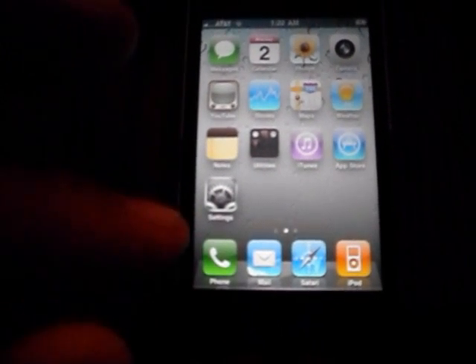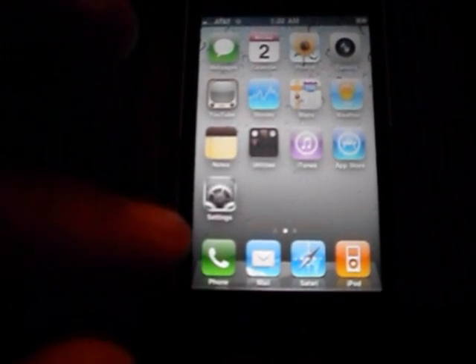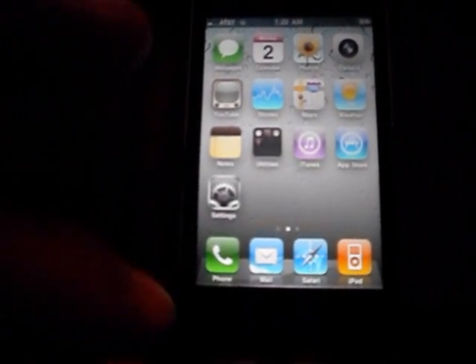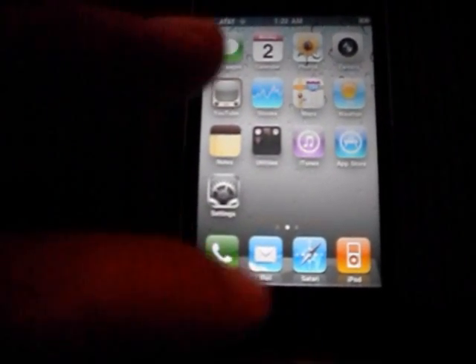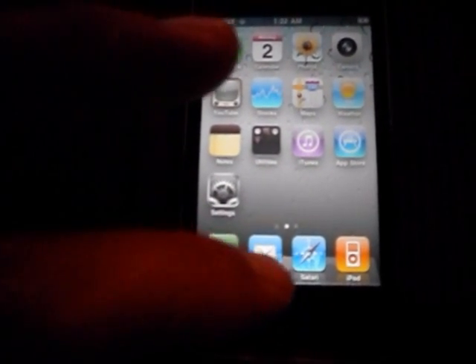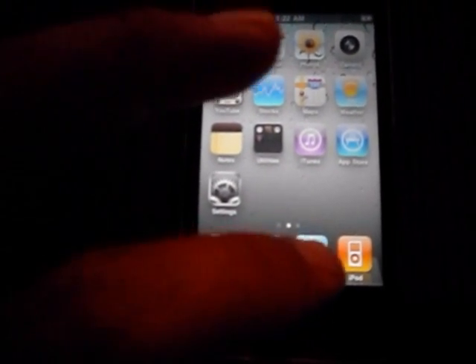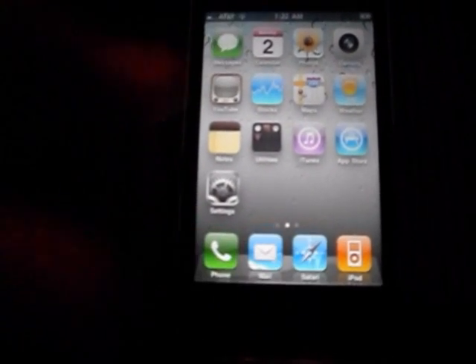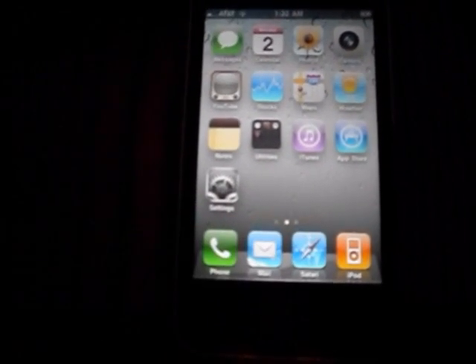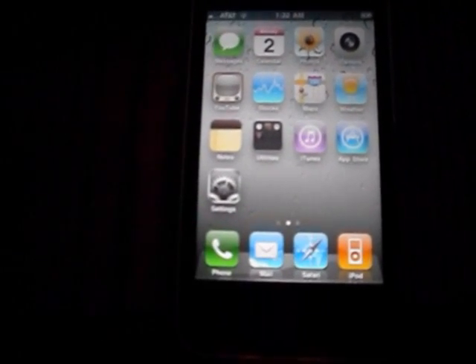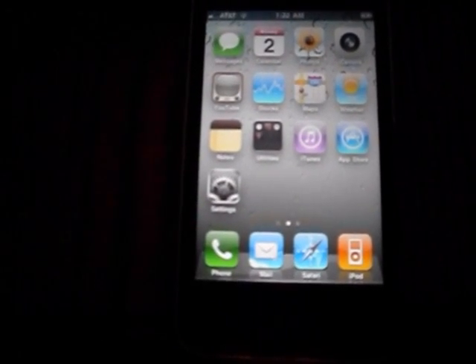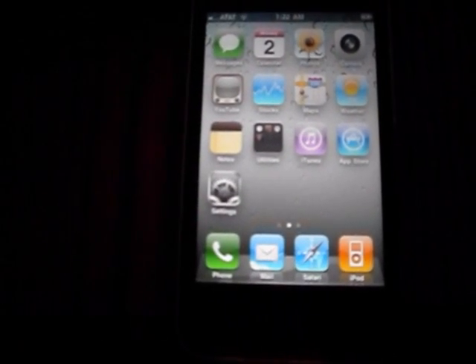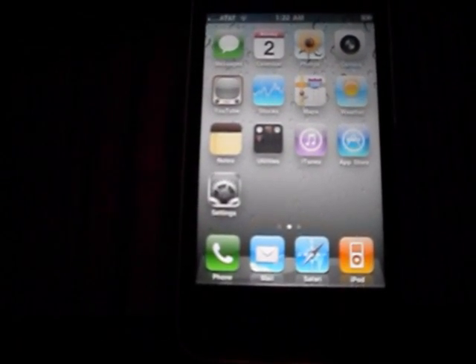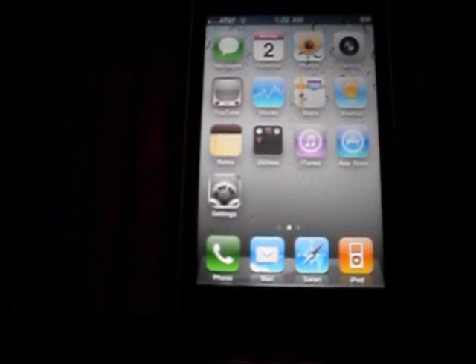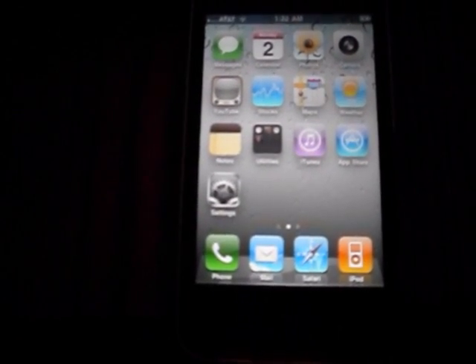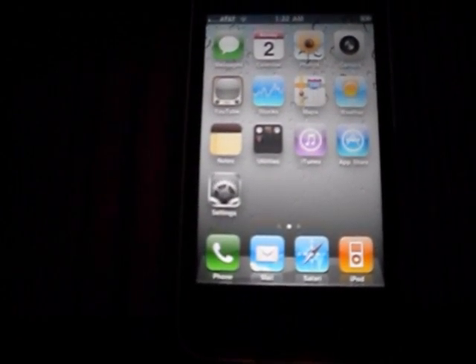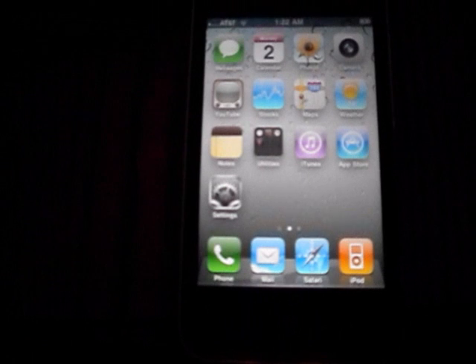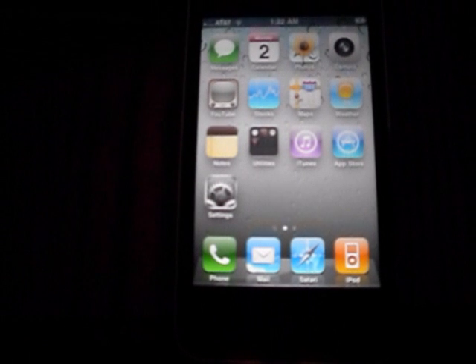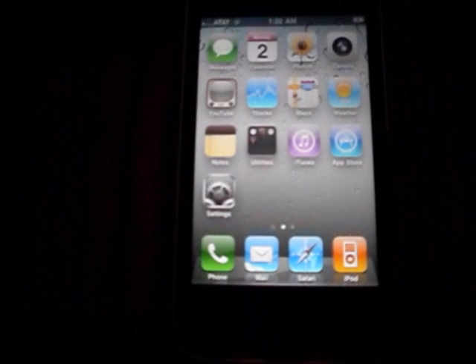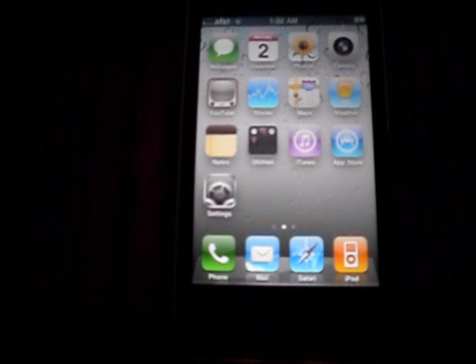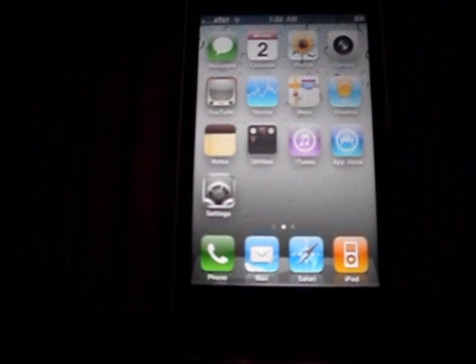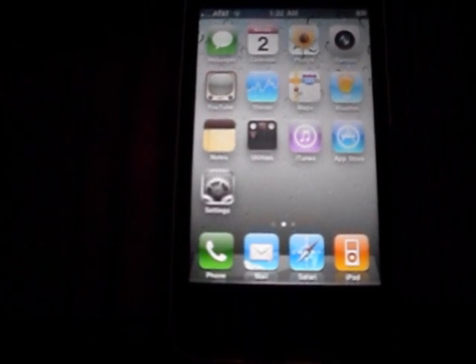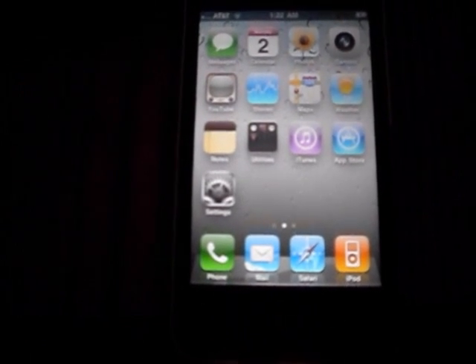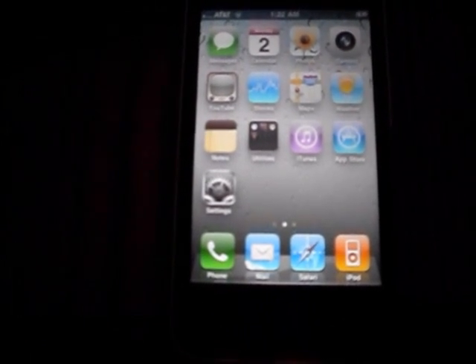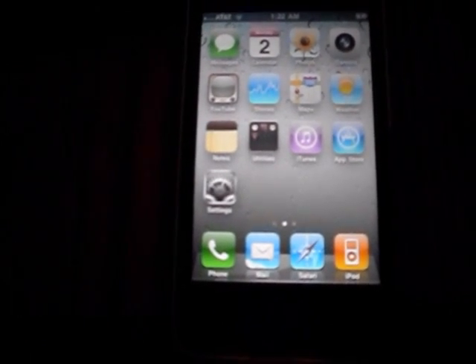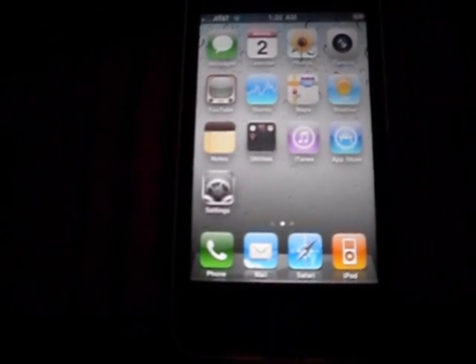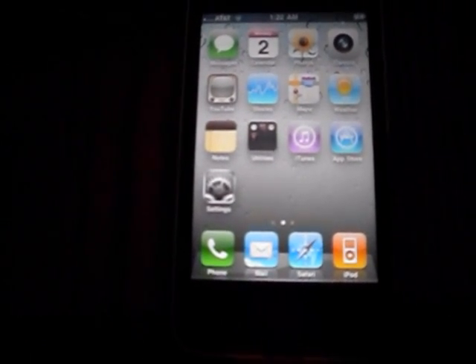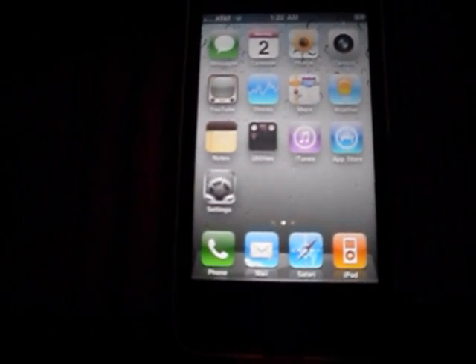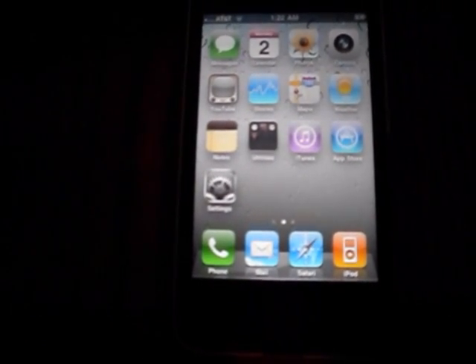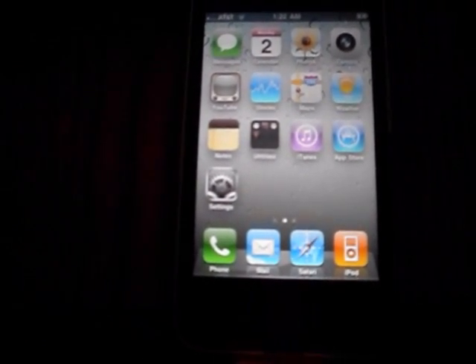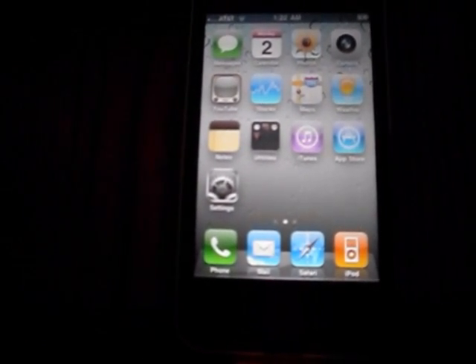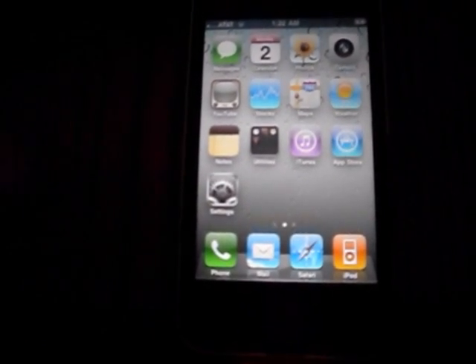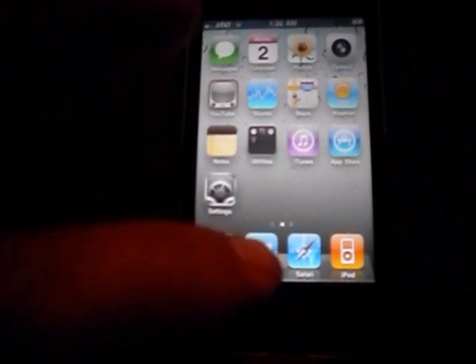All iPhone 4, 3GS, 3G, iPods — all of them.